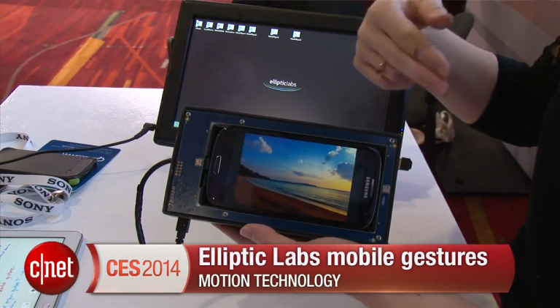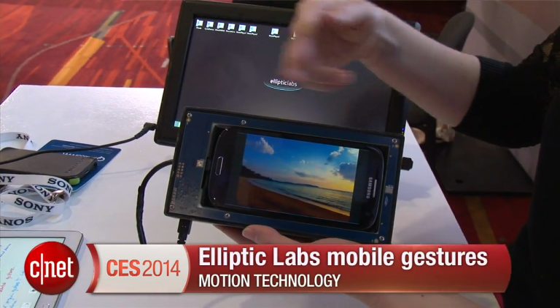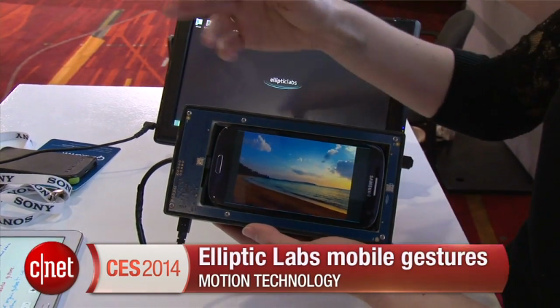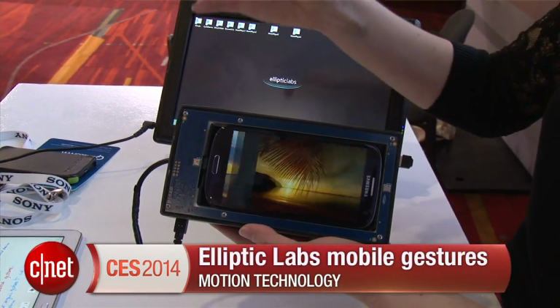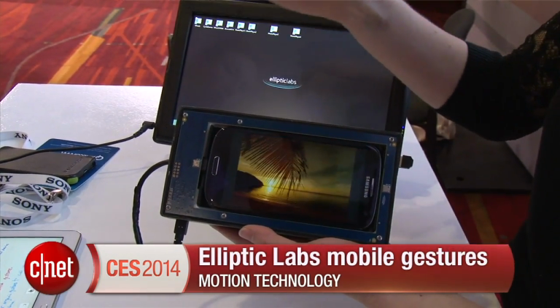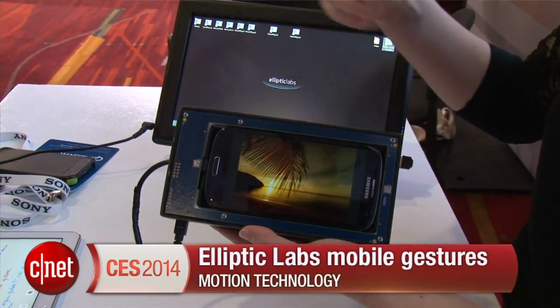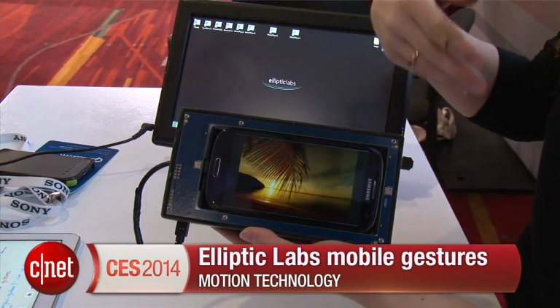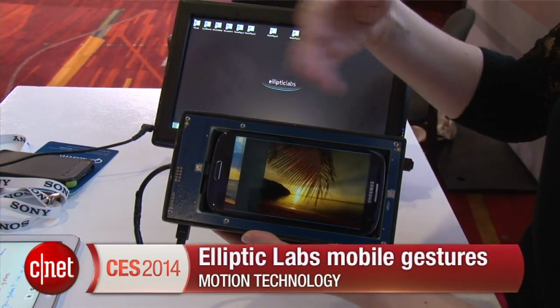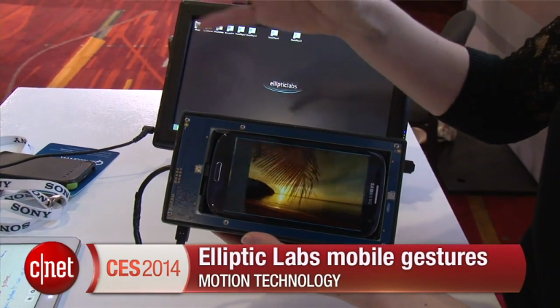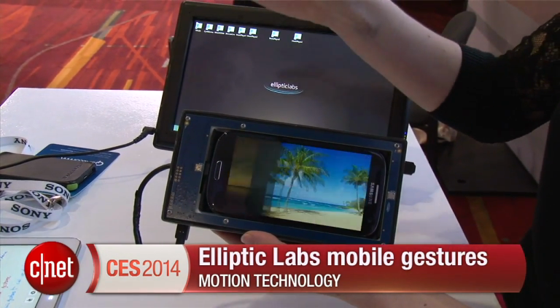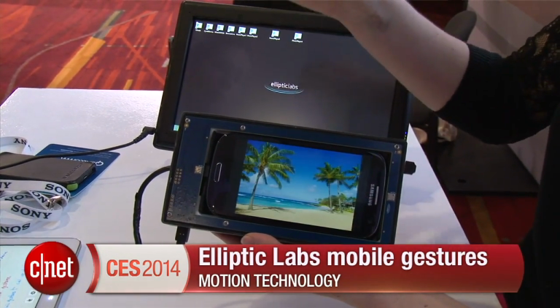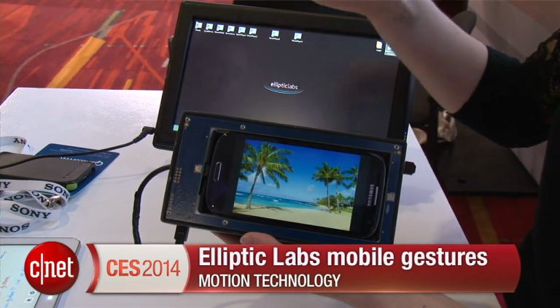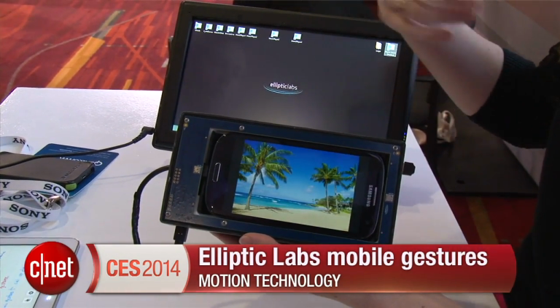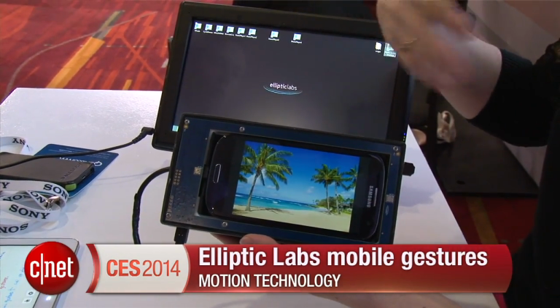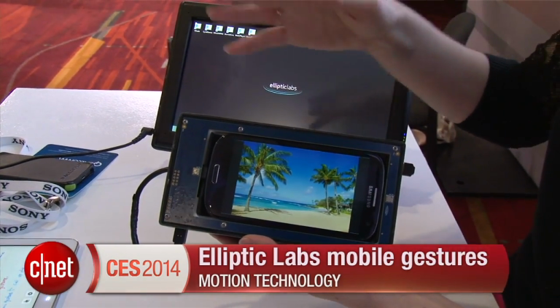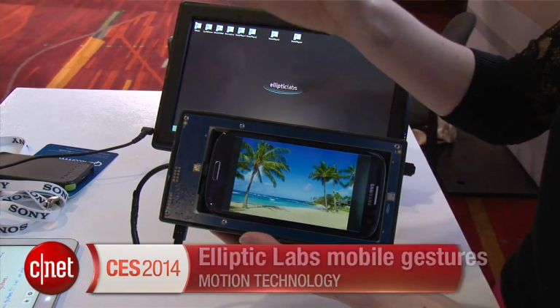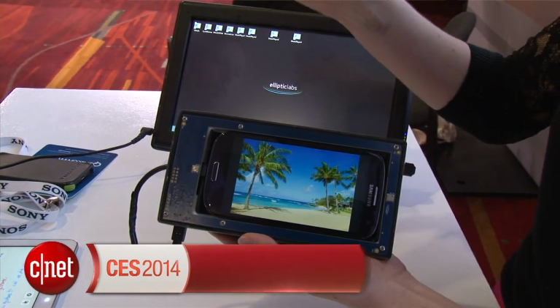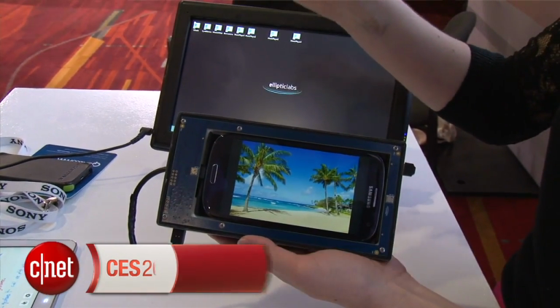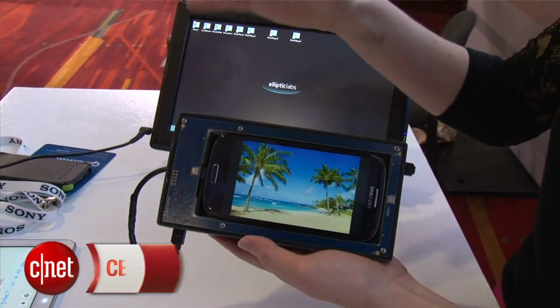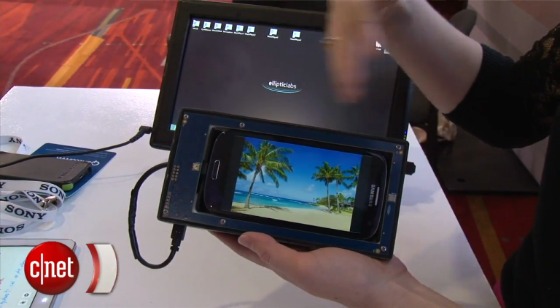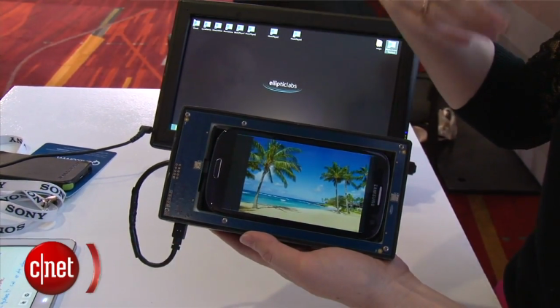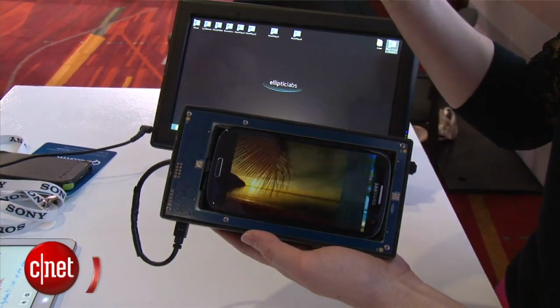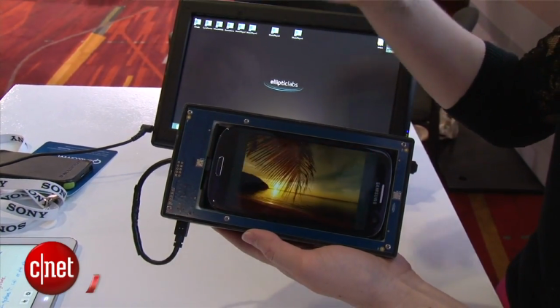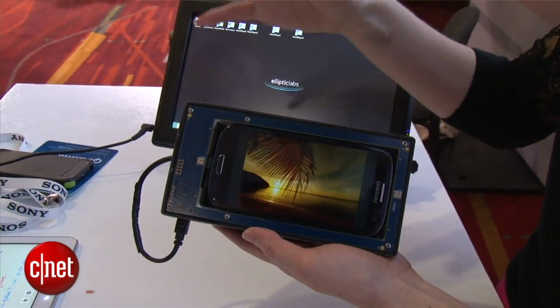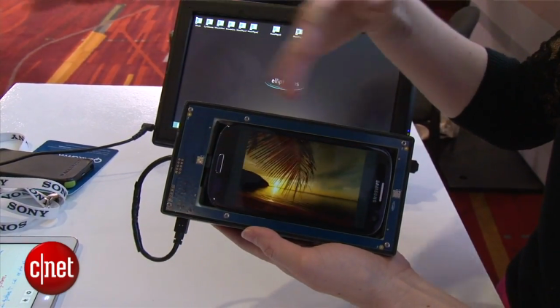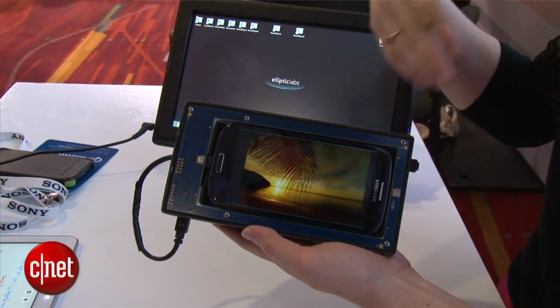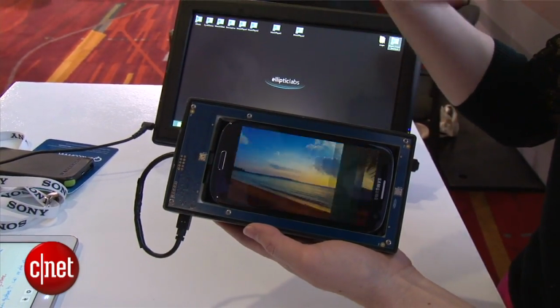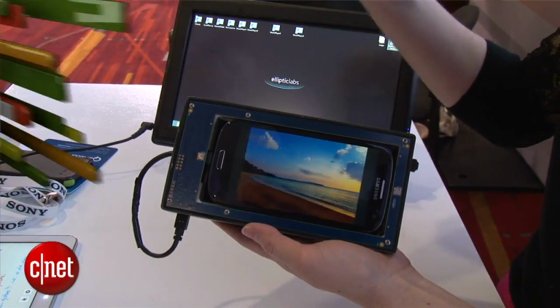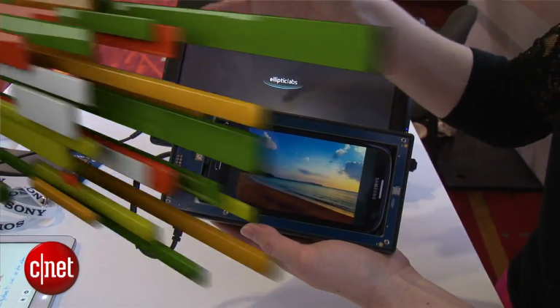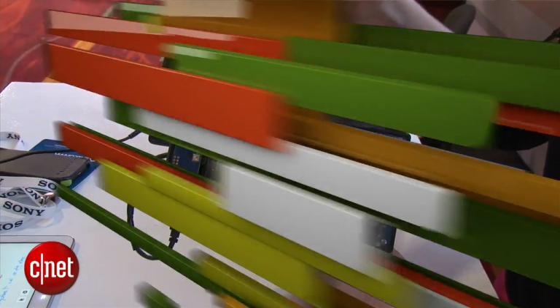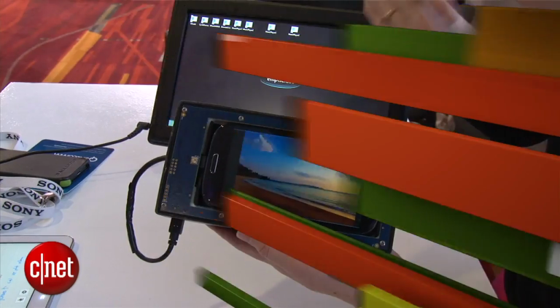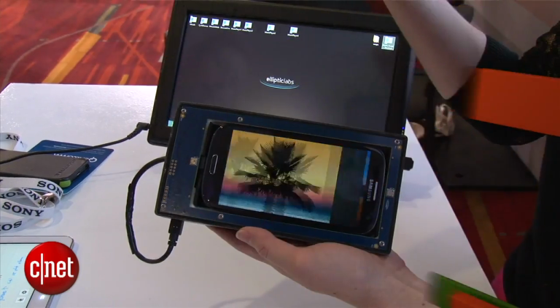I'm Jessica Delcourt for CNET here at CES. You can catch all of our coverage at CNET.com.